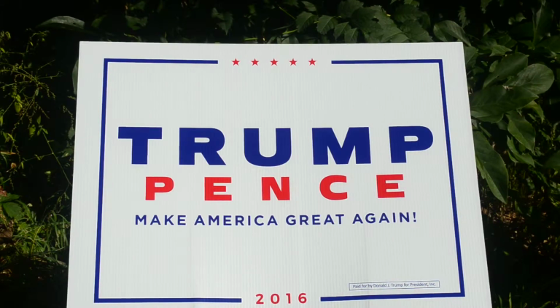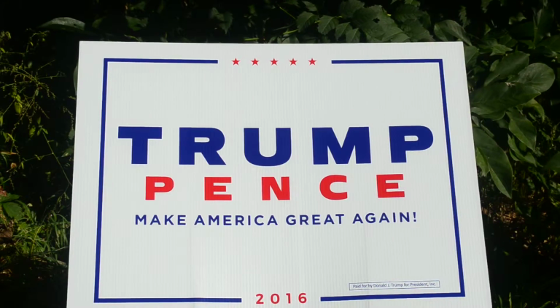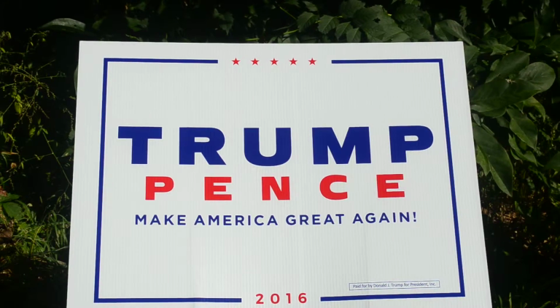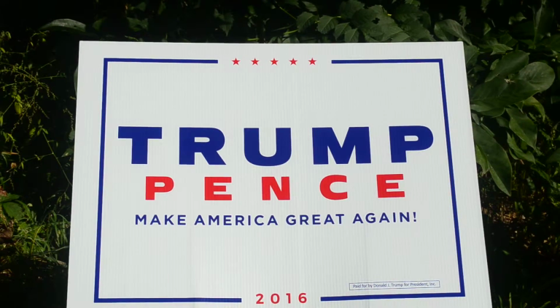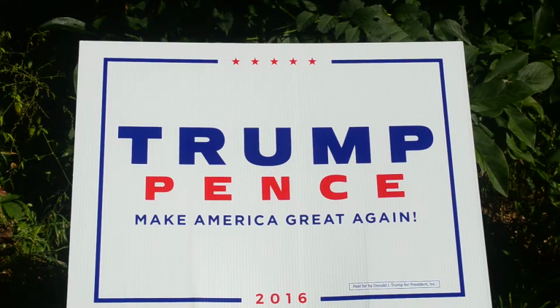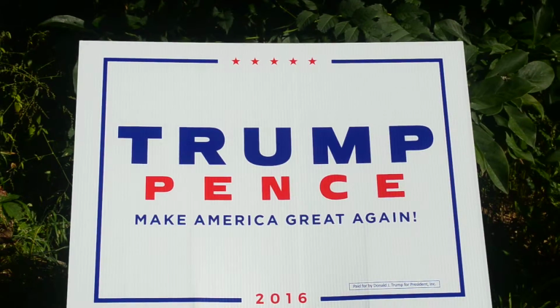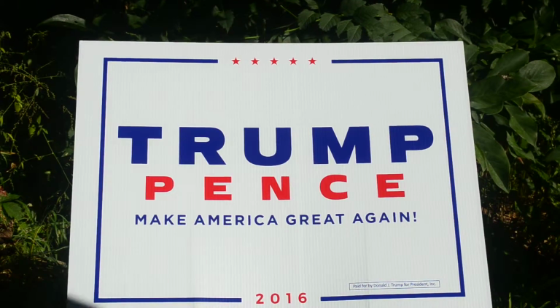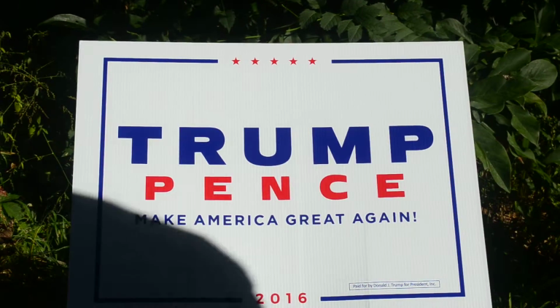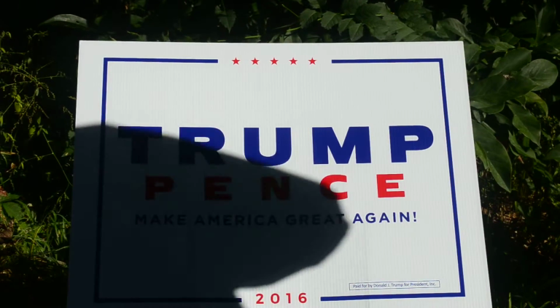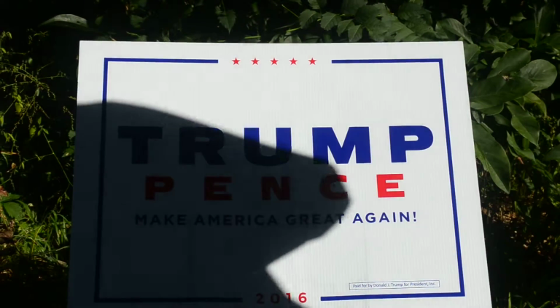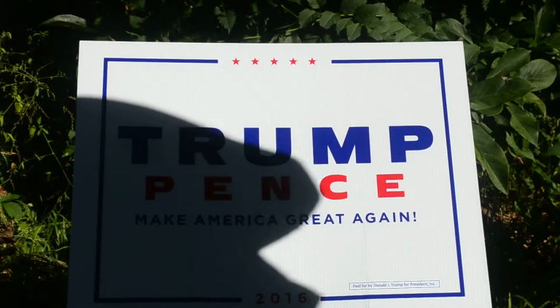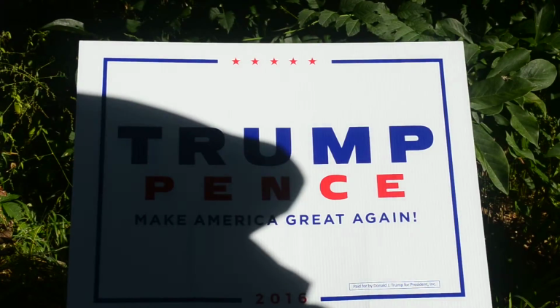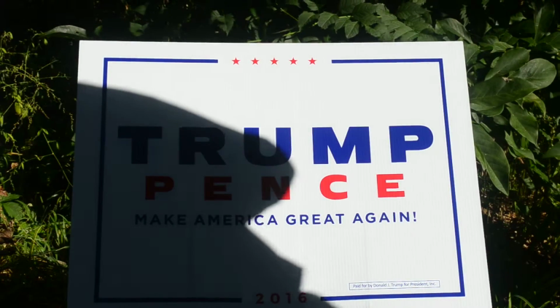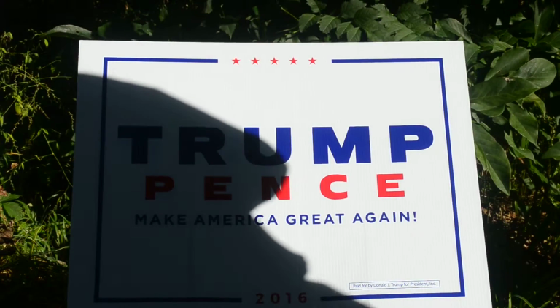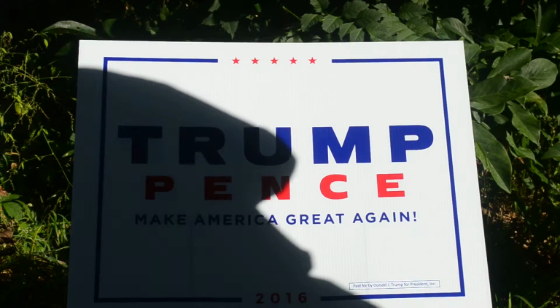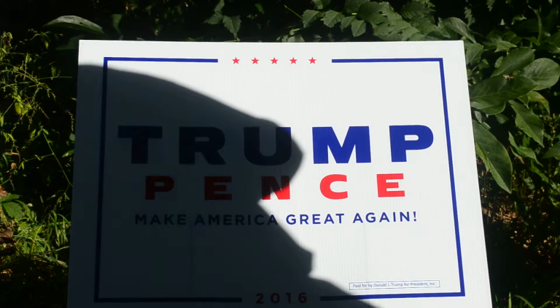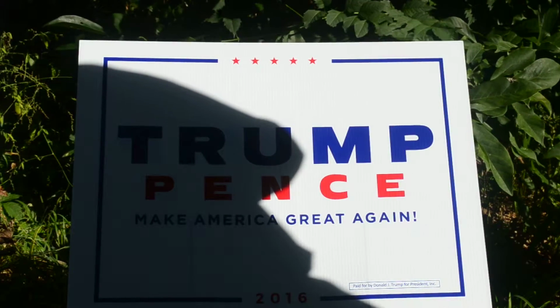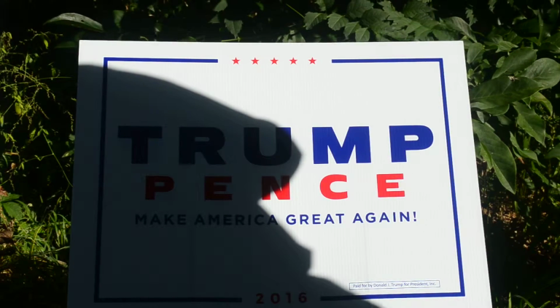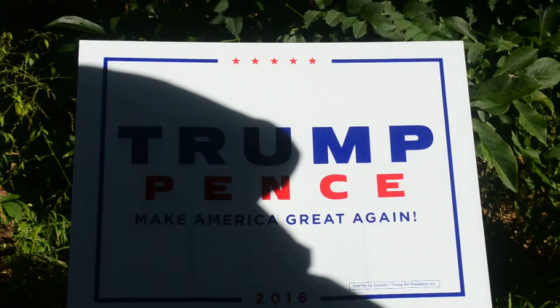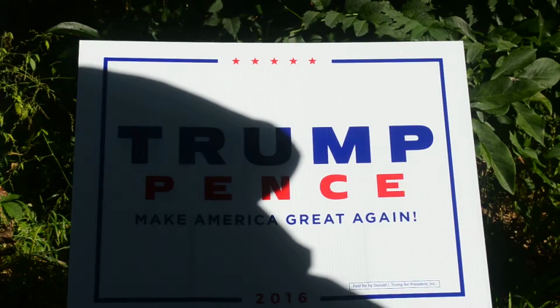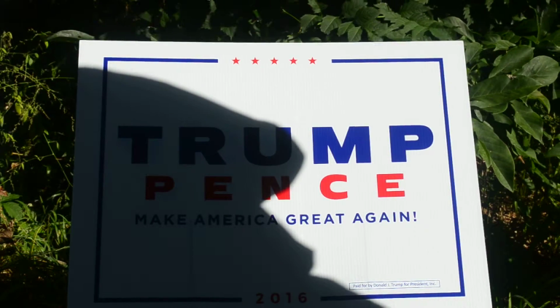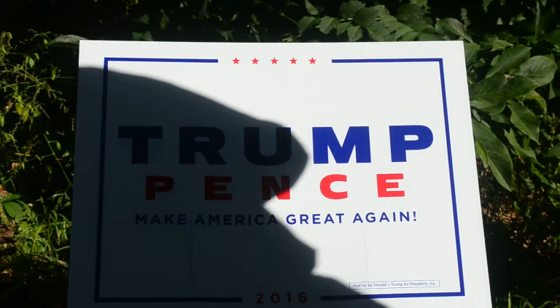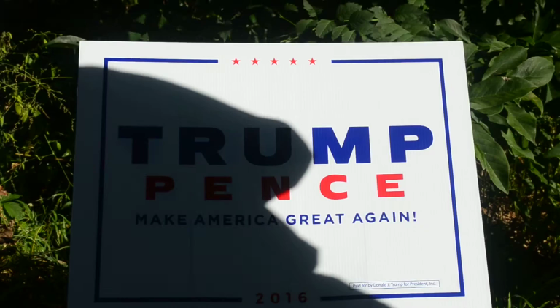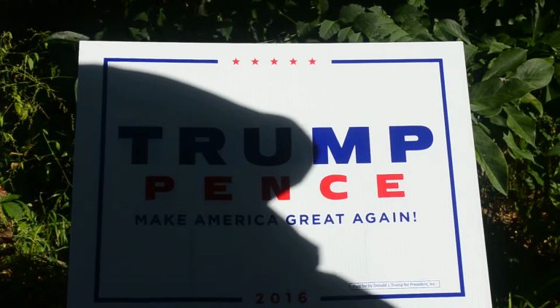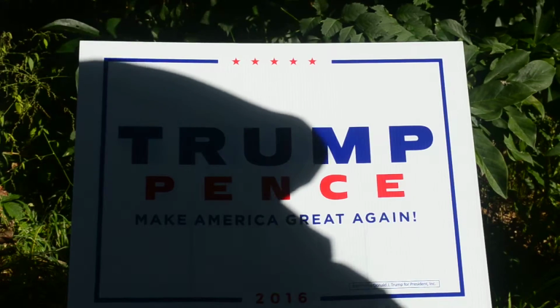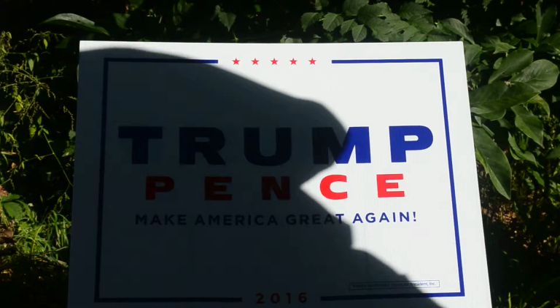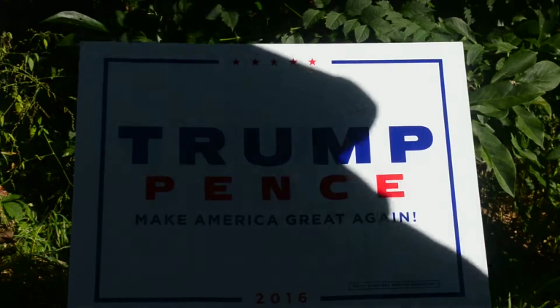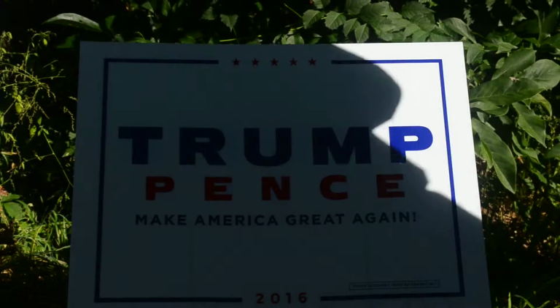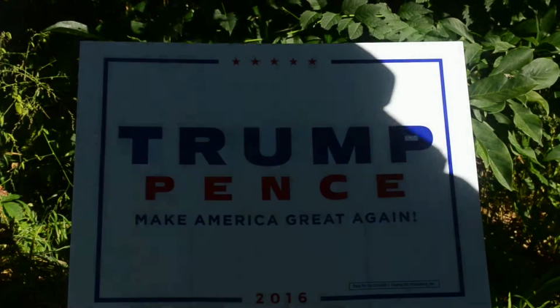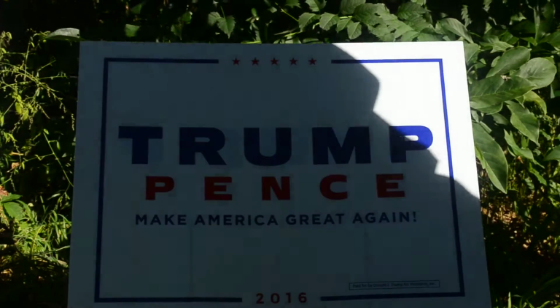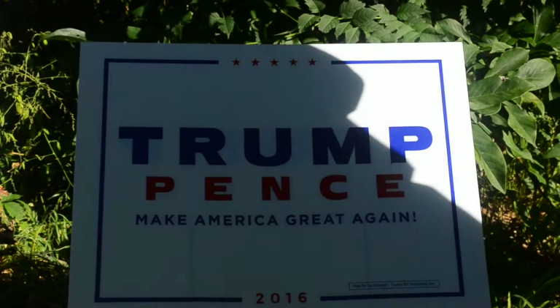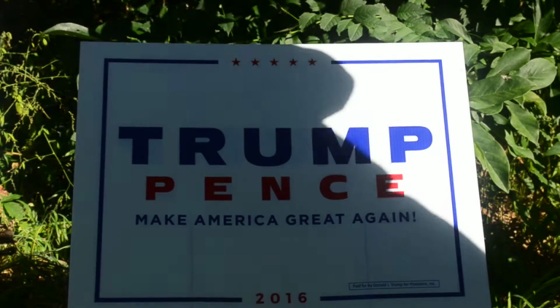This is a video on how to deter theft and vandalism of Donald Trump's signs, which has become epidemic.